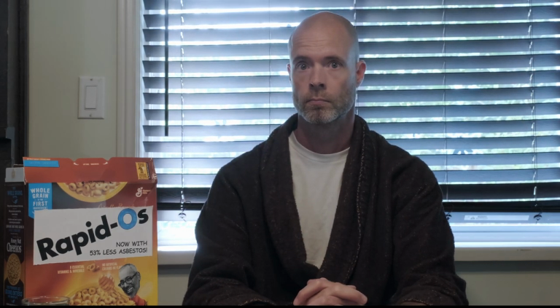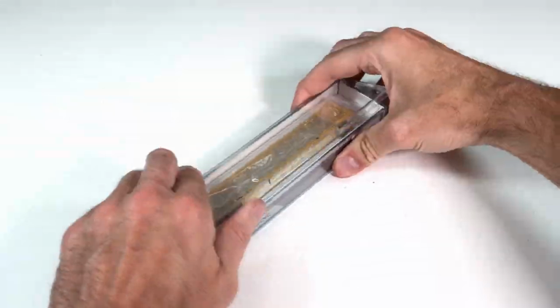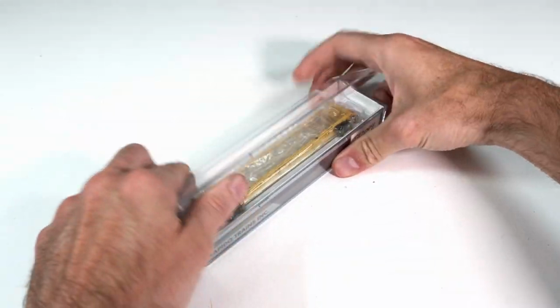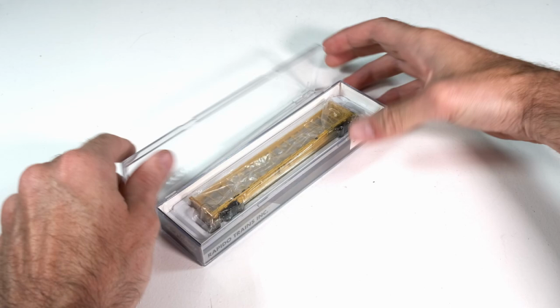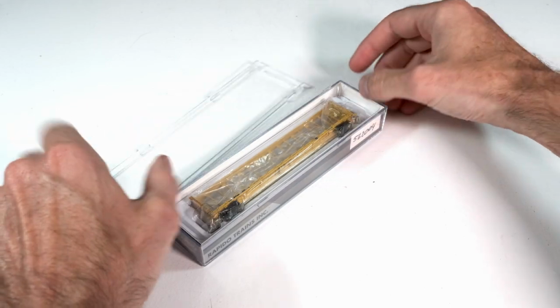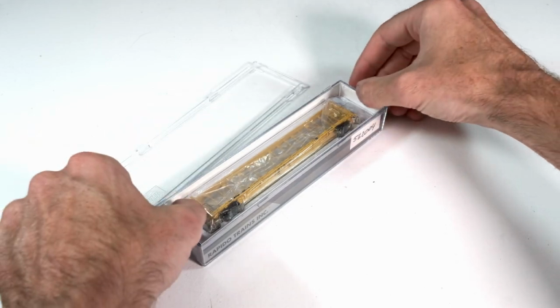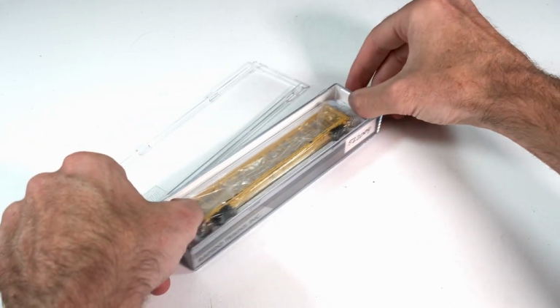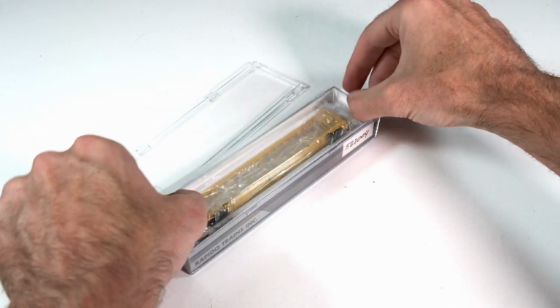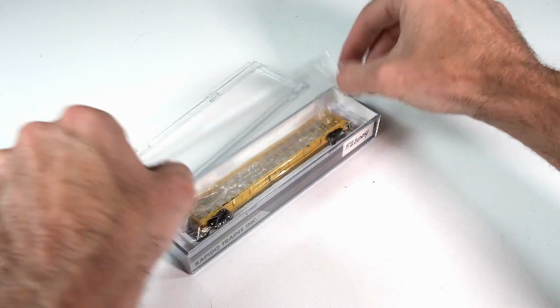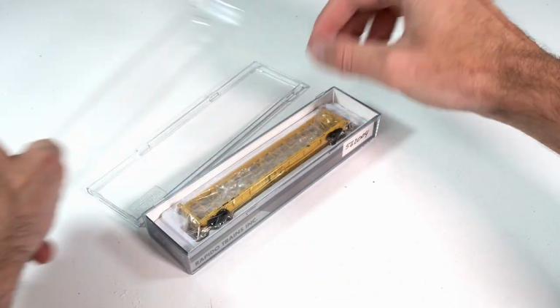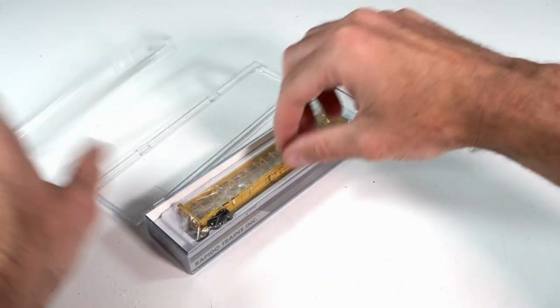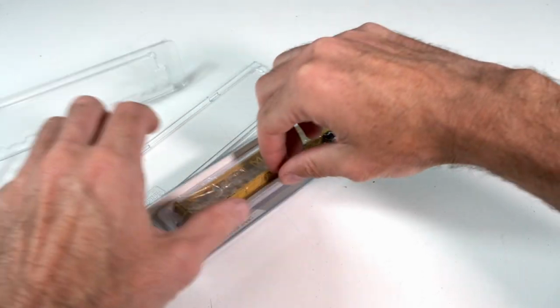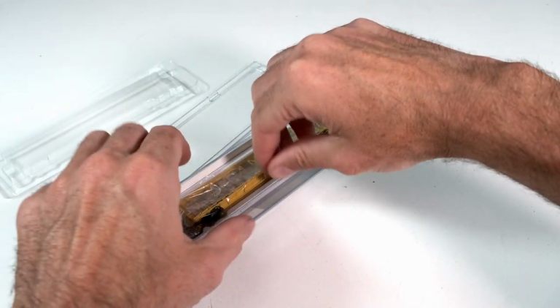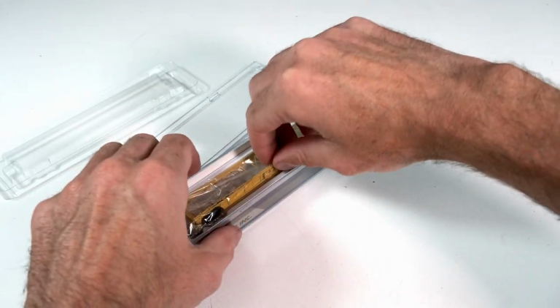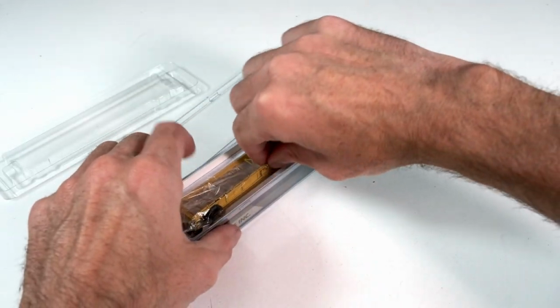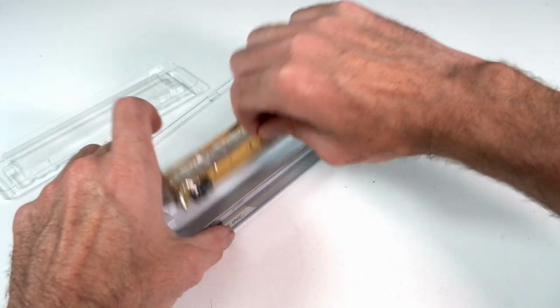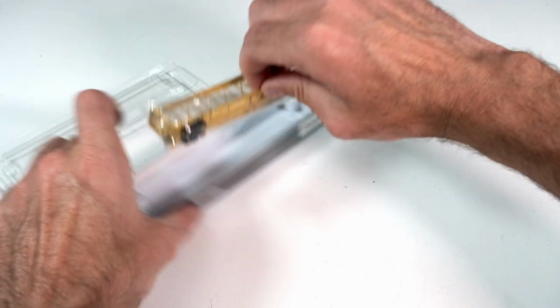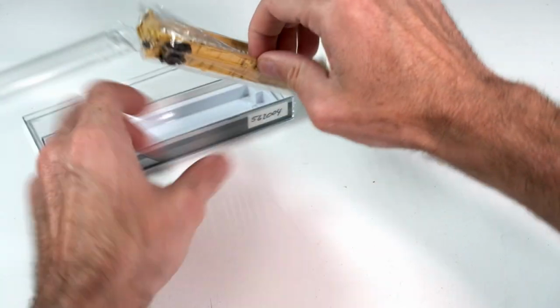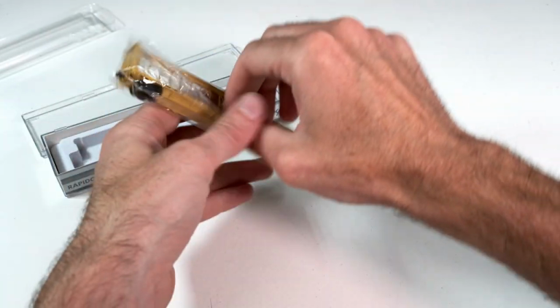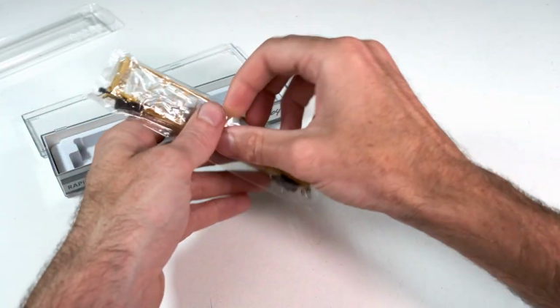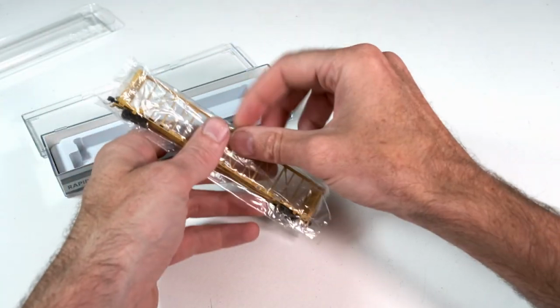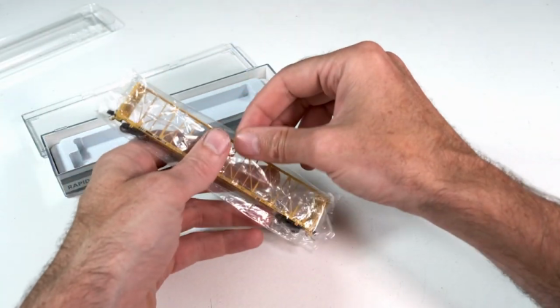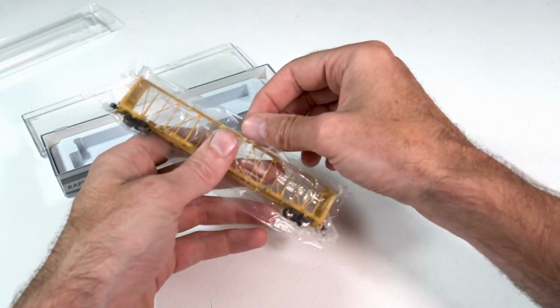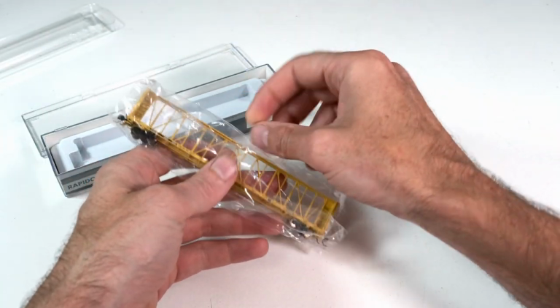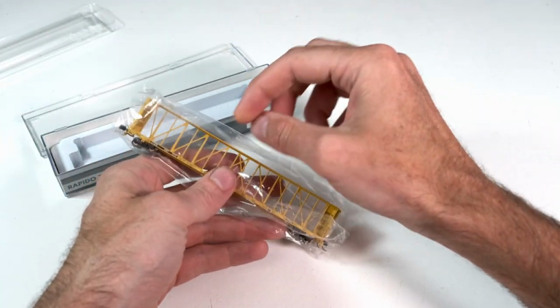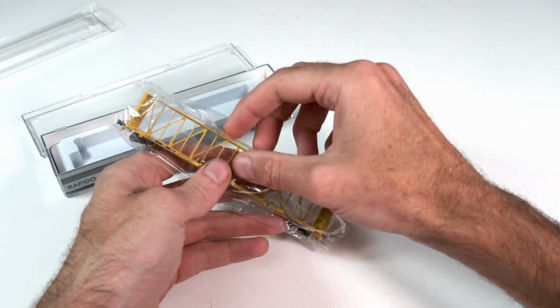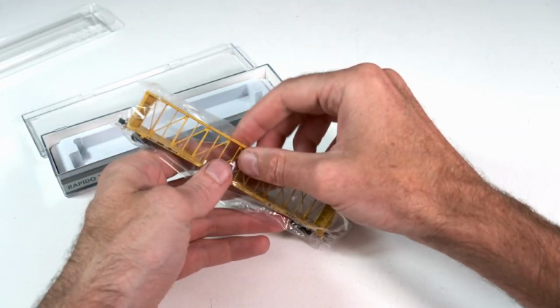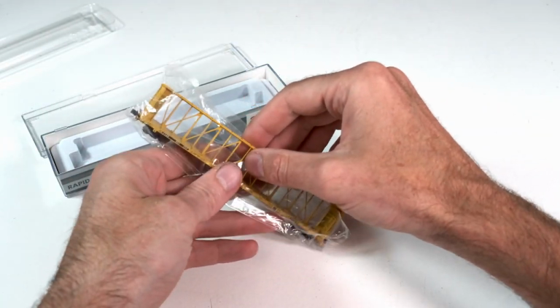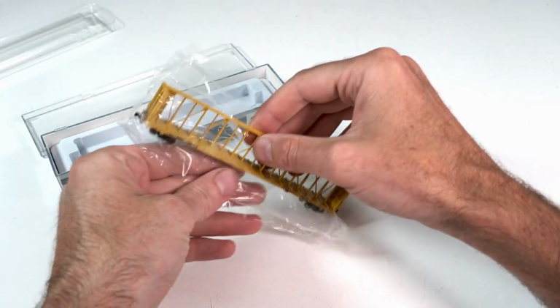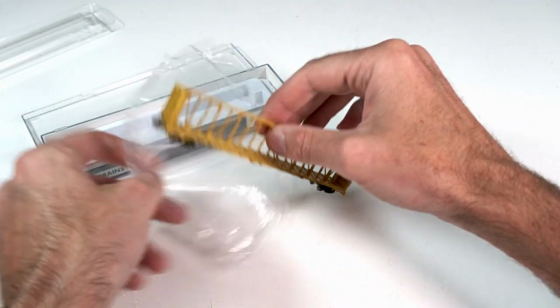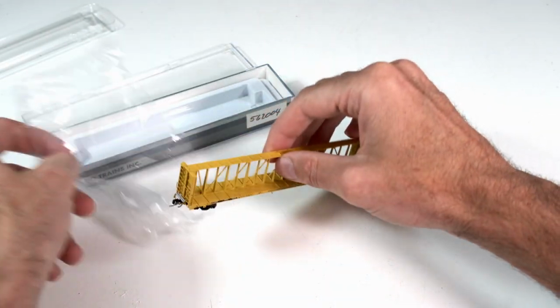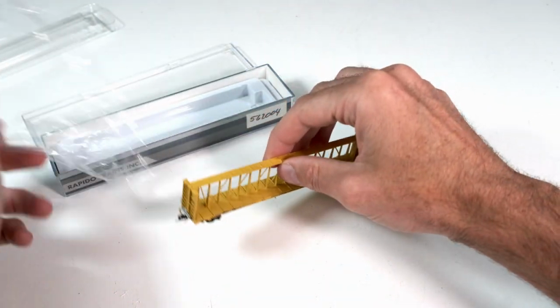So let's do a quick unboxing. Oh look, we're already done — because it's N-Scale!